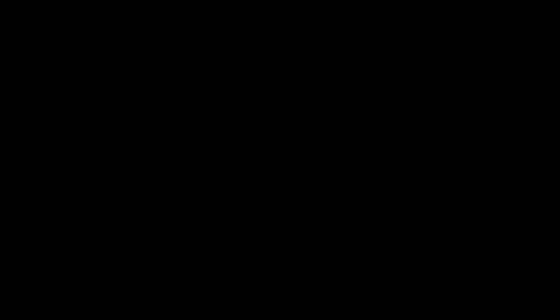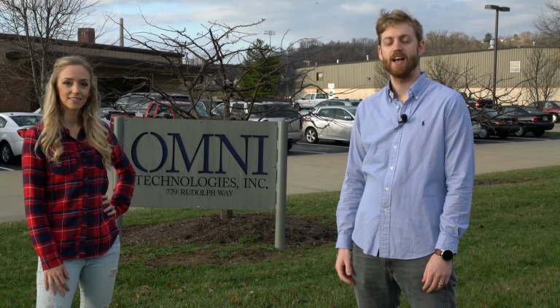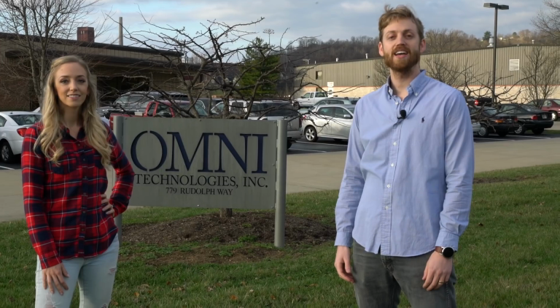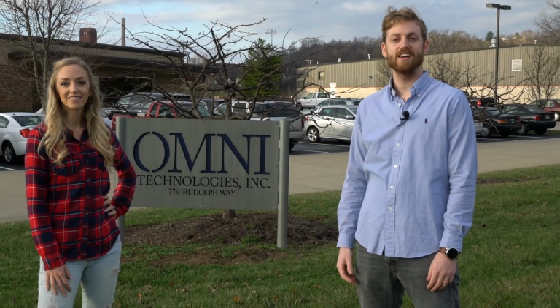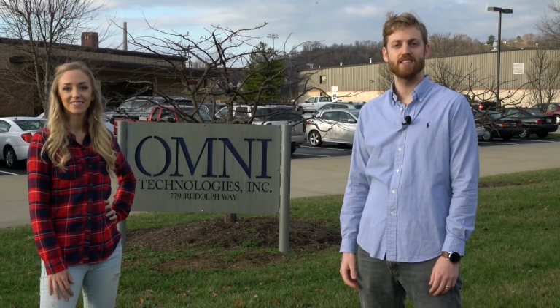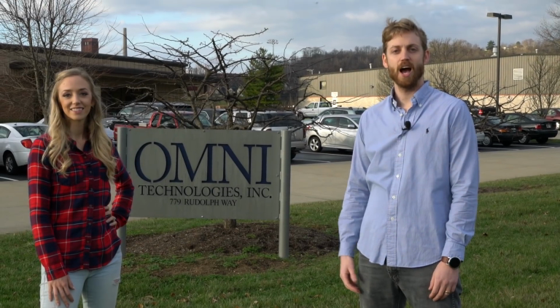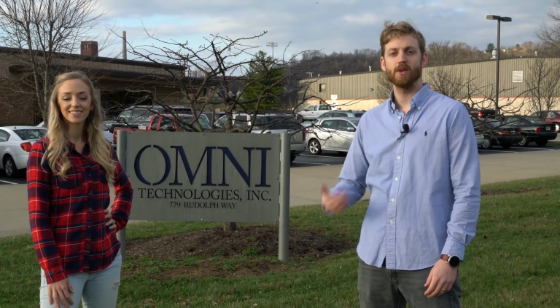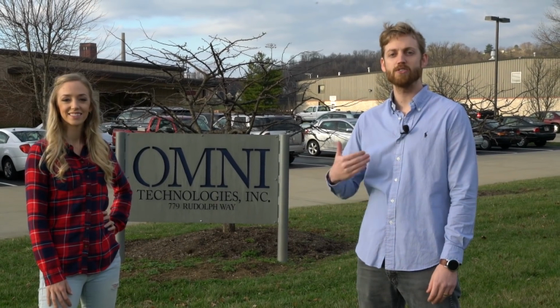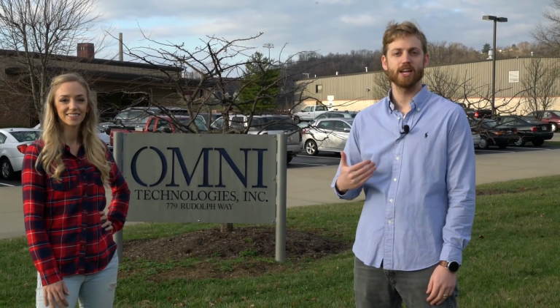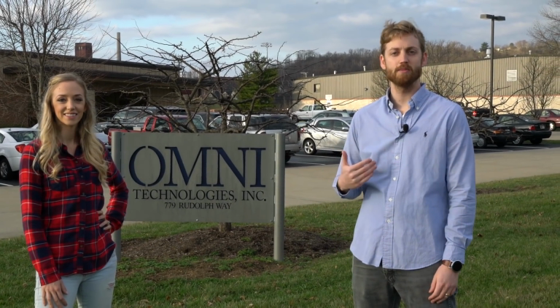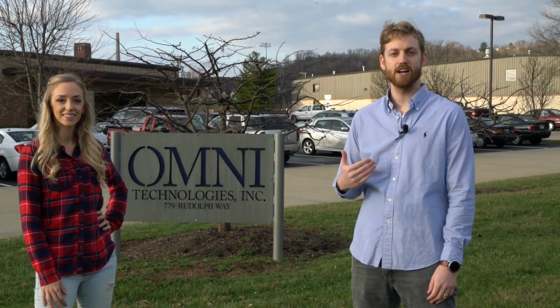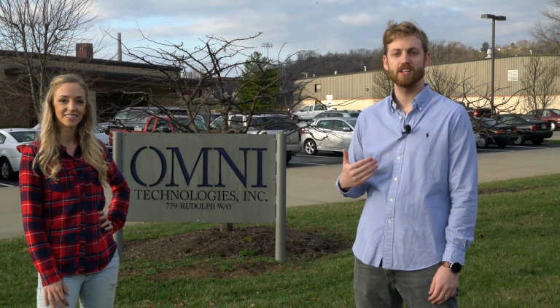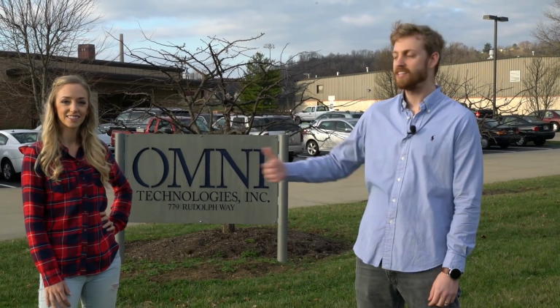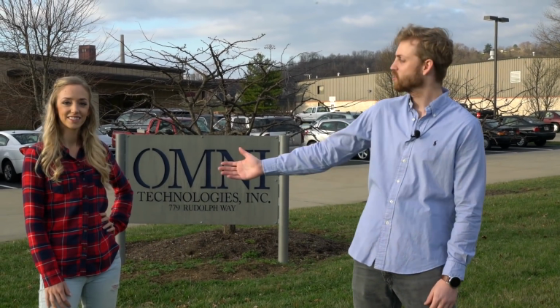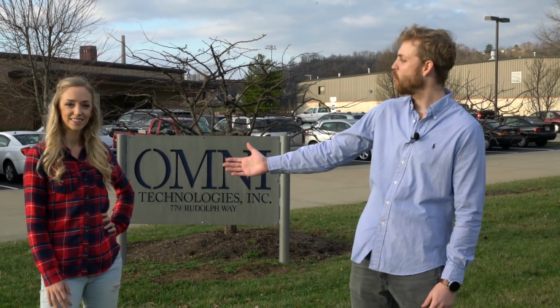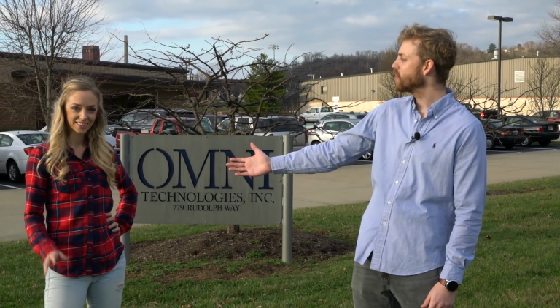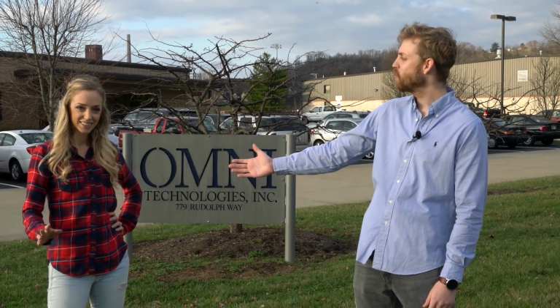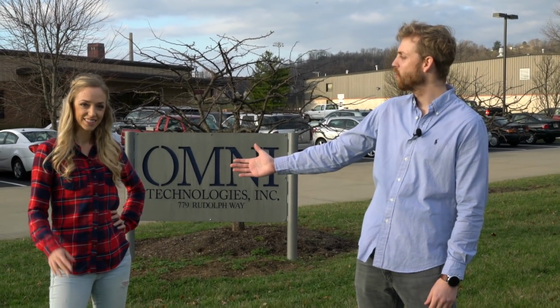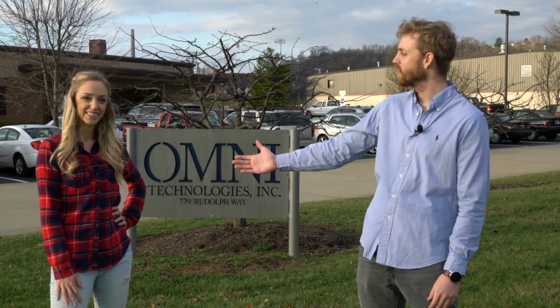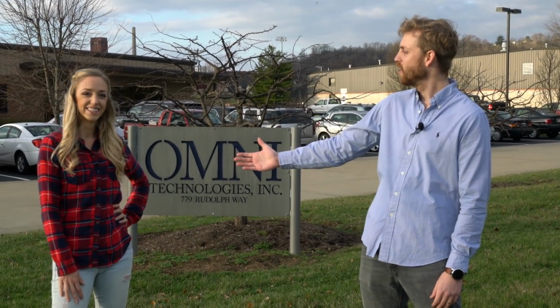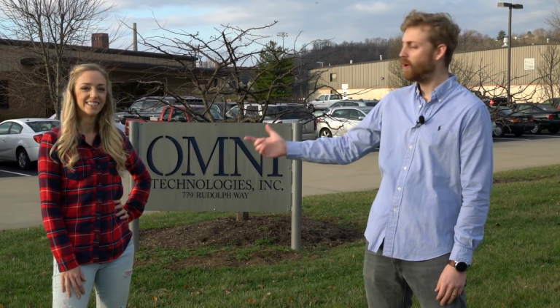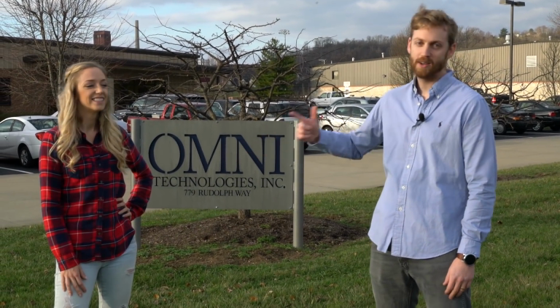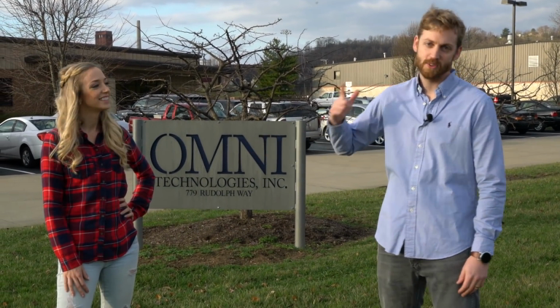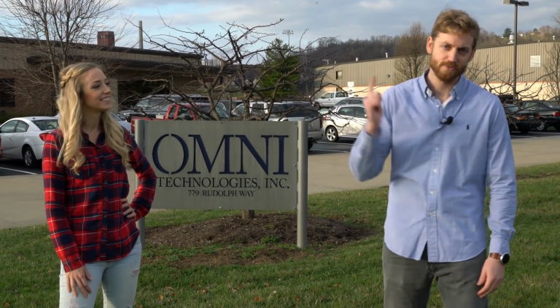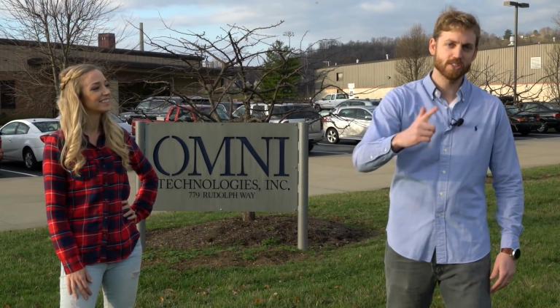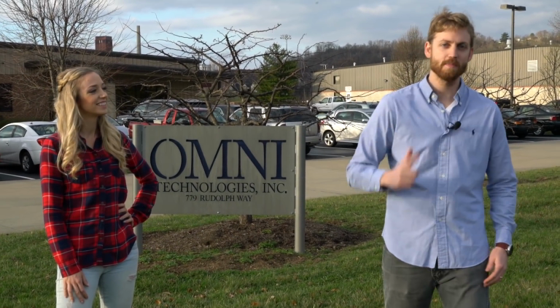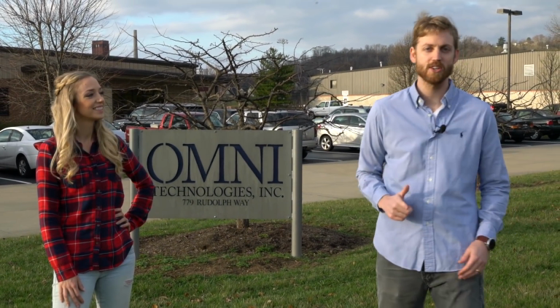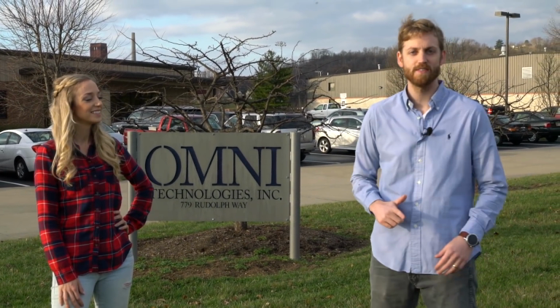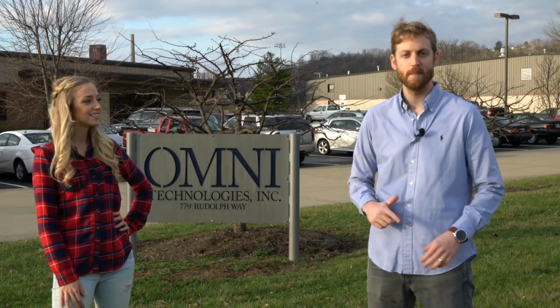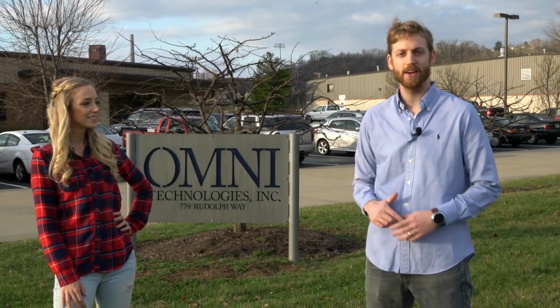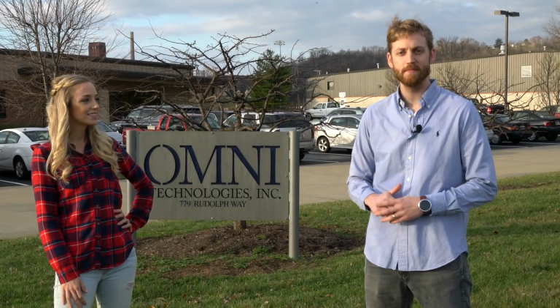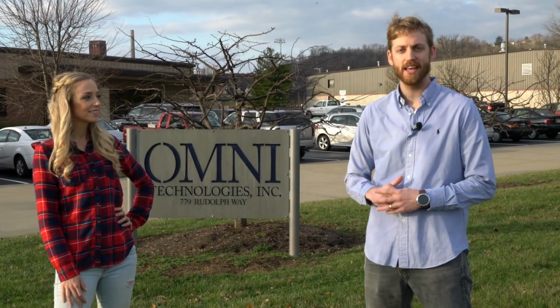Hey guys, I'm Yandre Terreblanche. This is Cornell Warren. Welcome to the first episode of American Made.